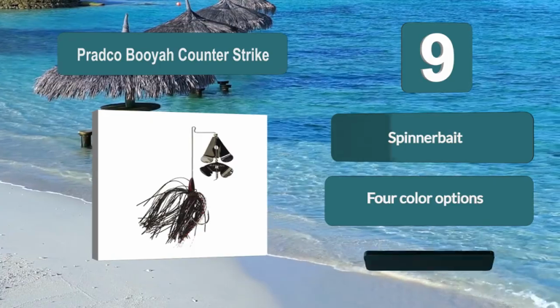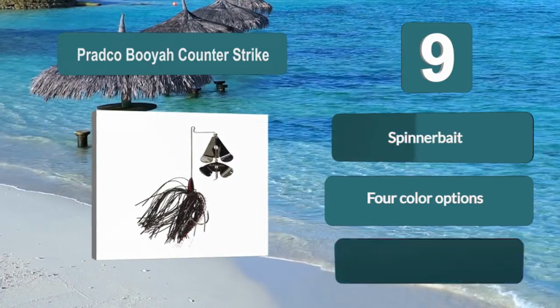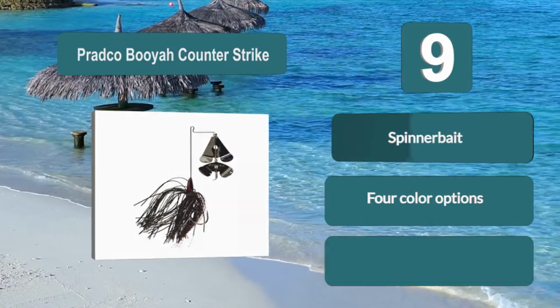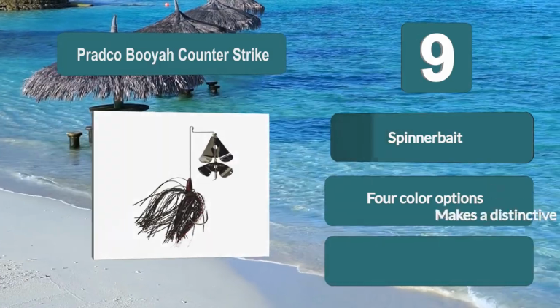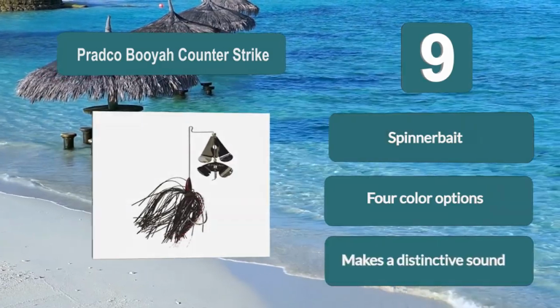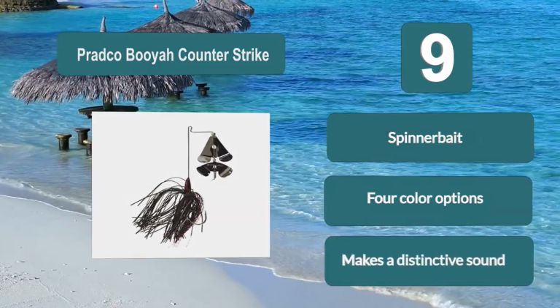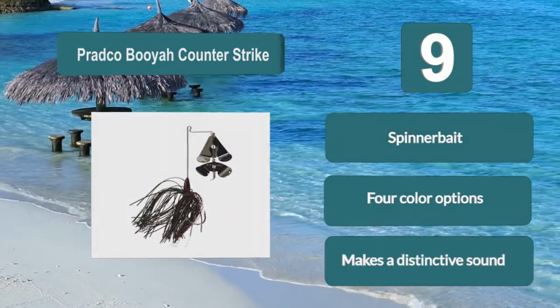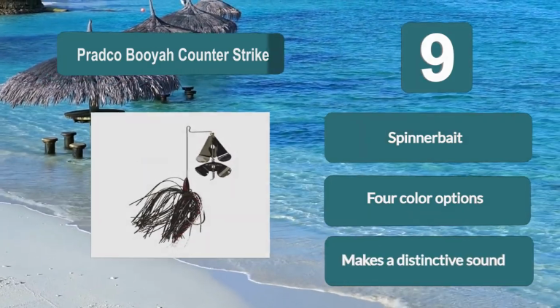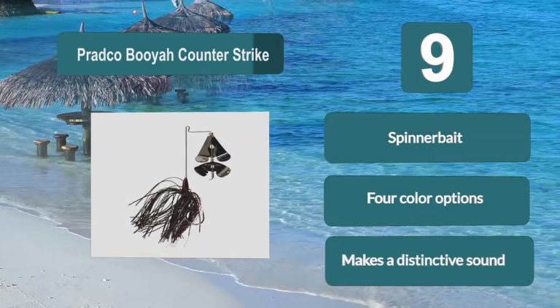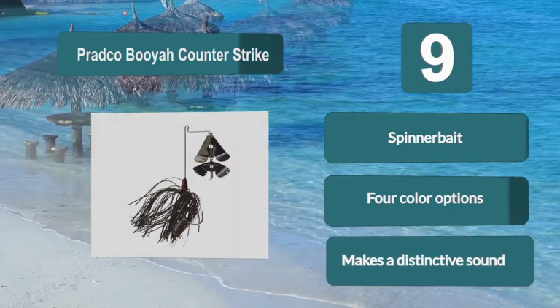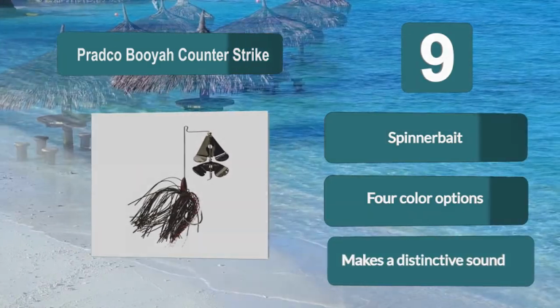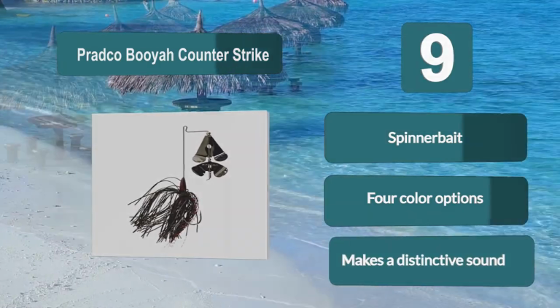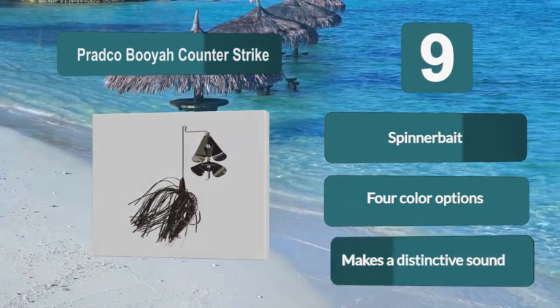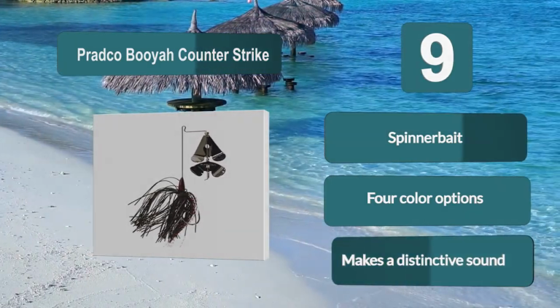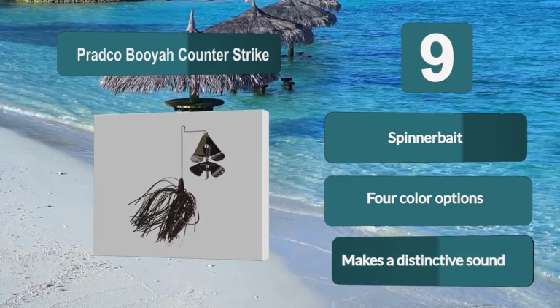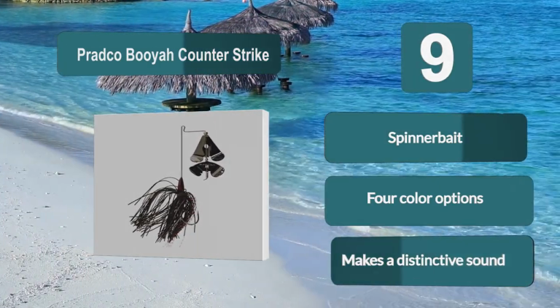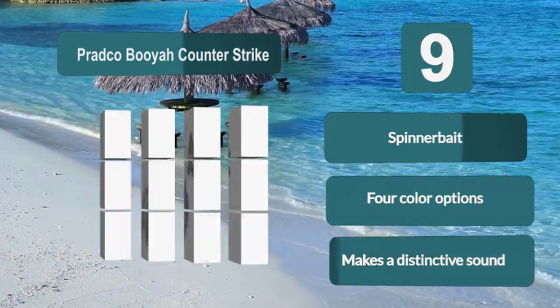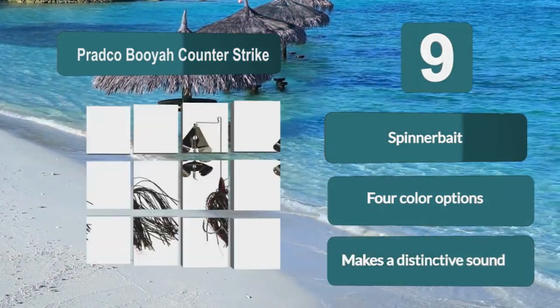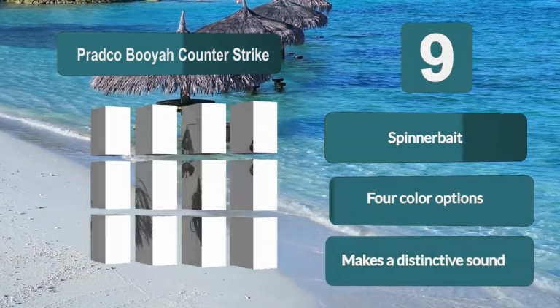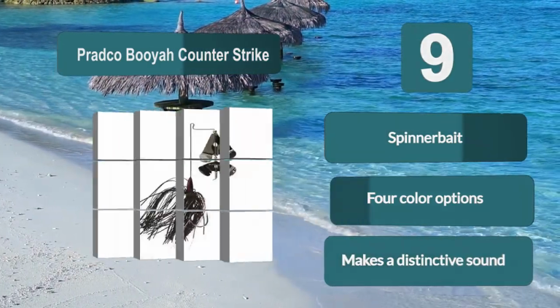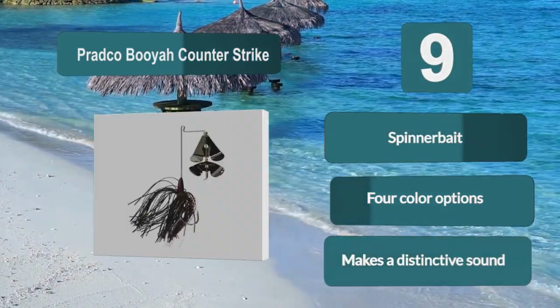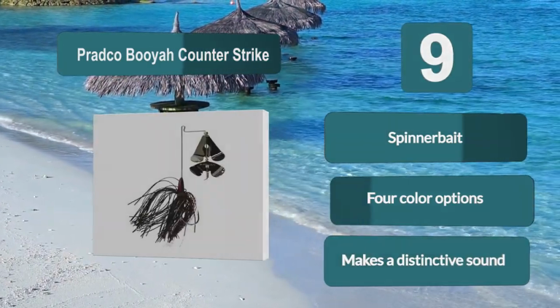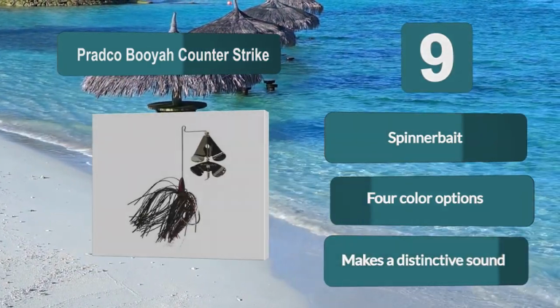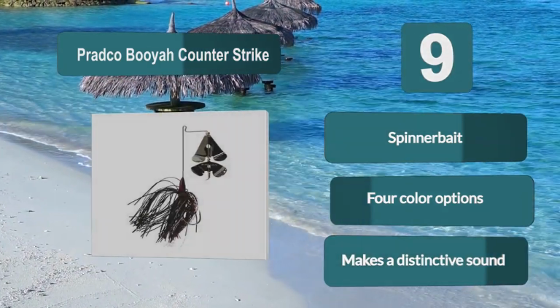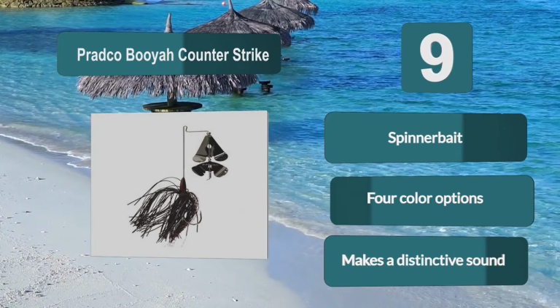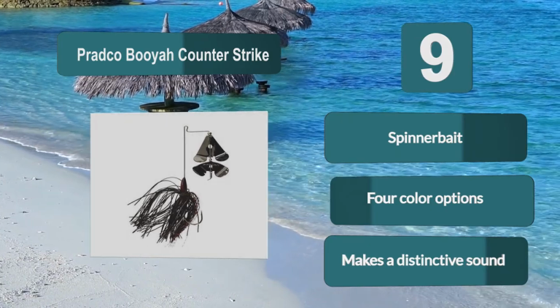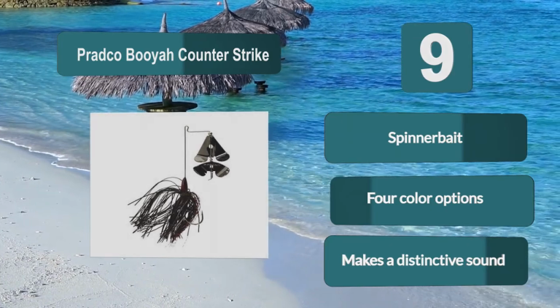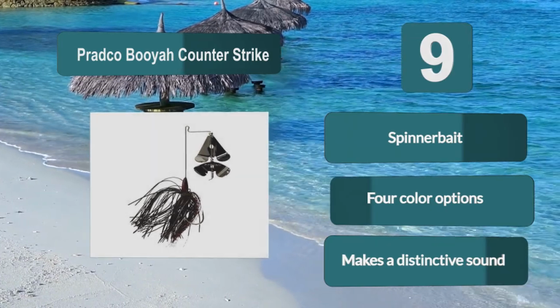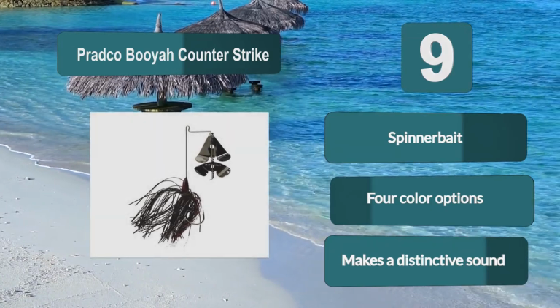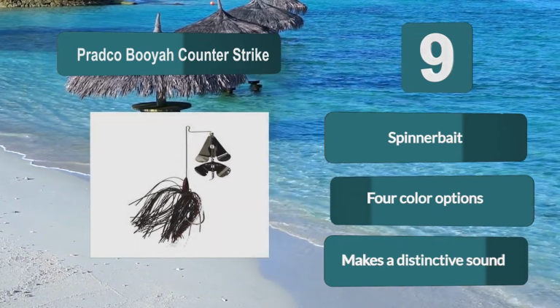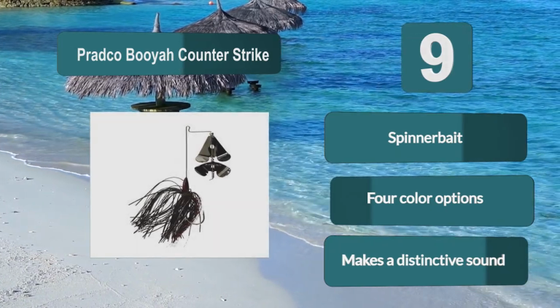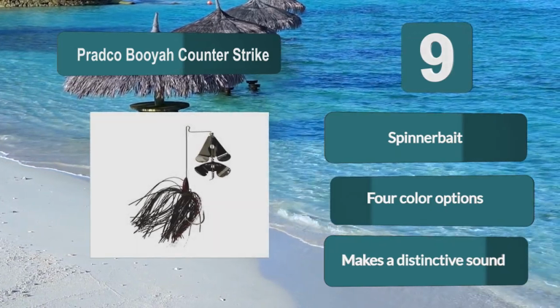Designed with a unique triangle-shaped head. Spinner bait. Four color options. Makes a distinctive sound.